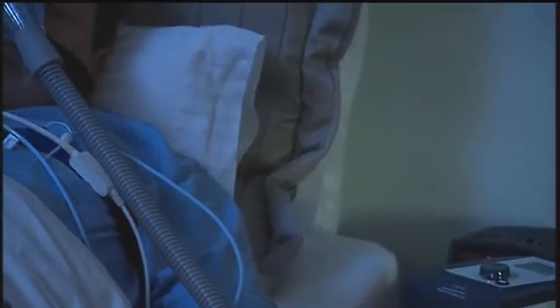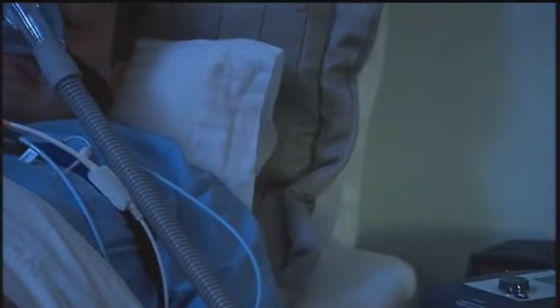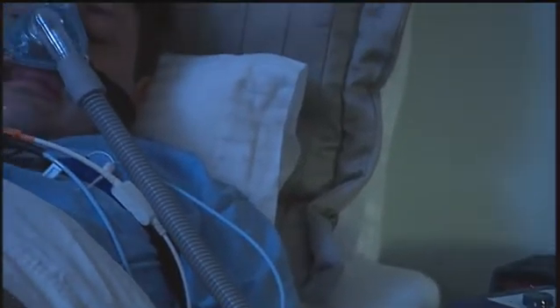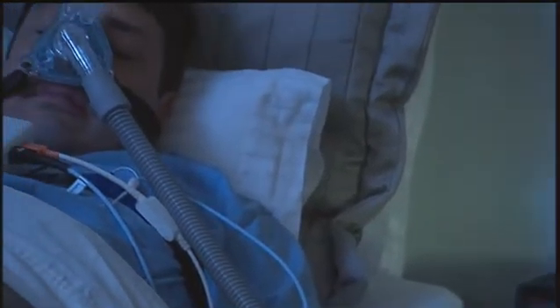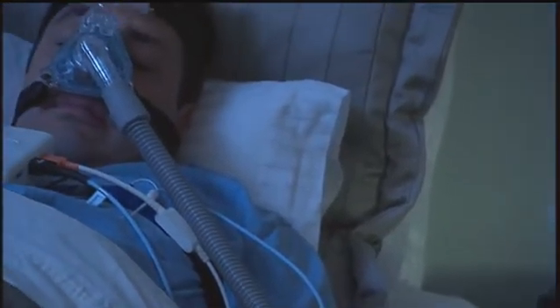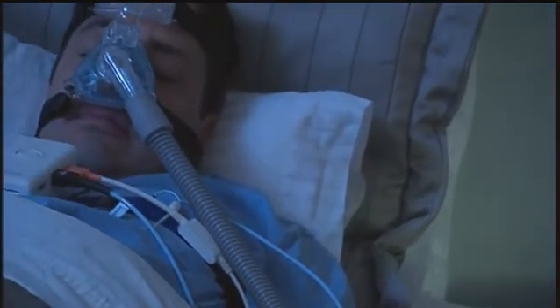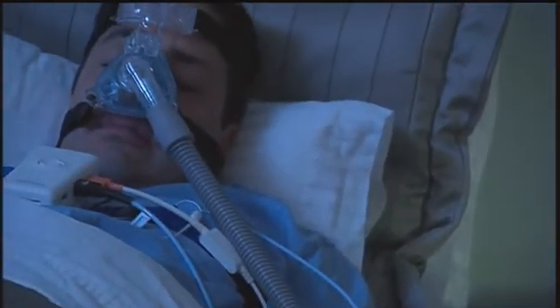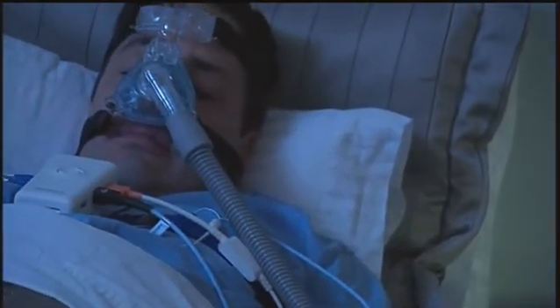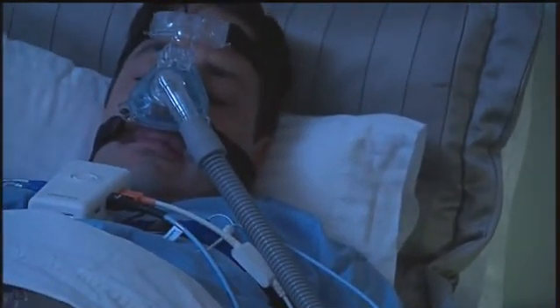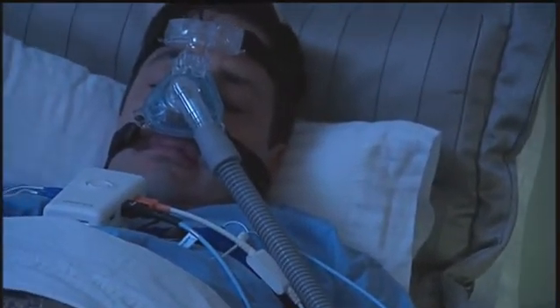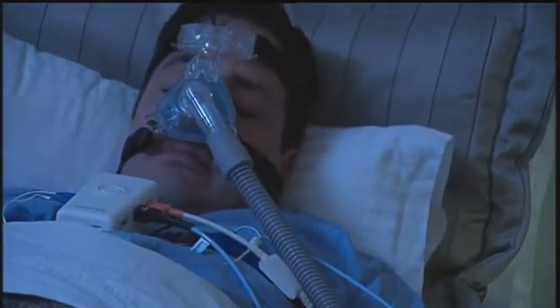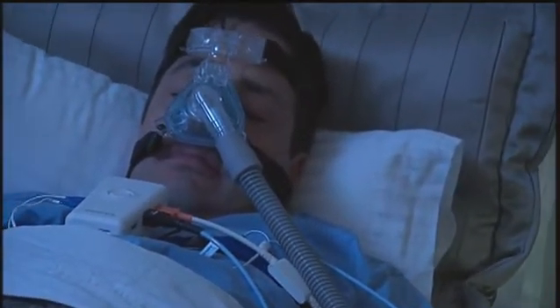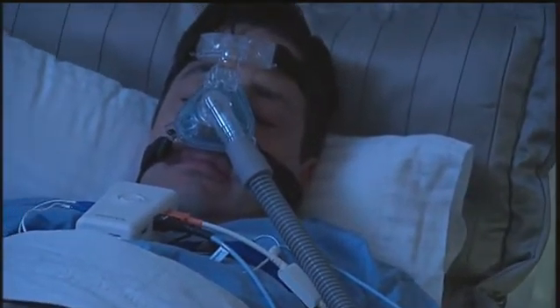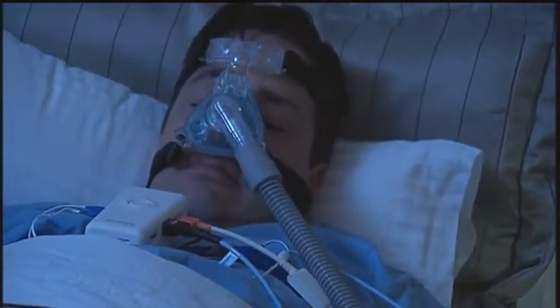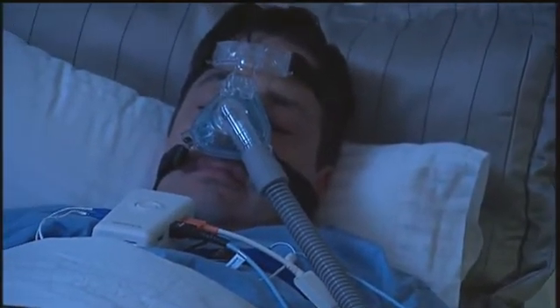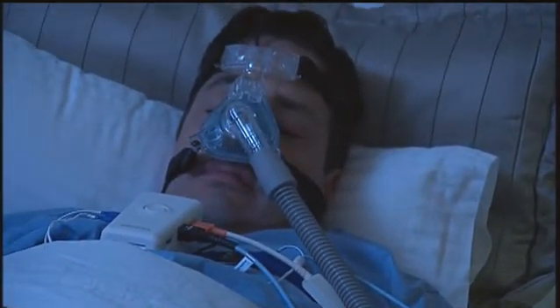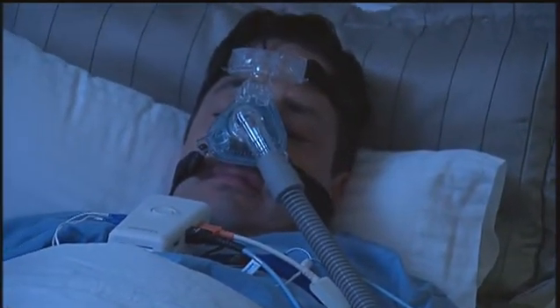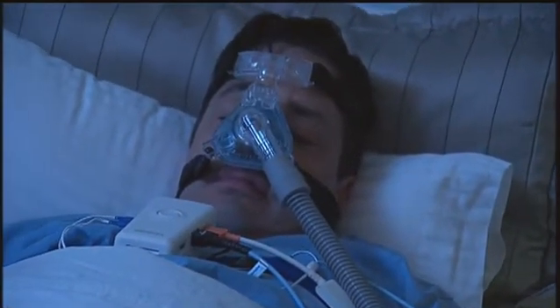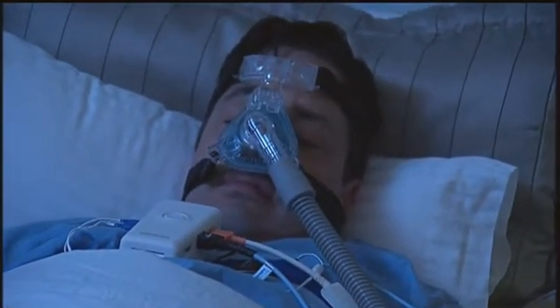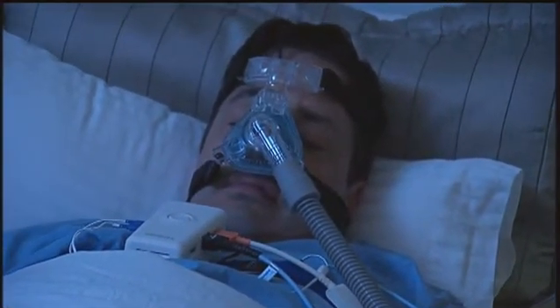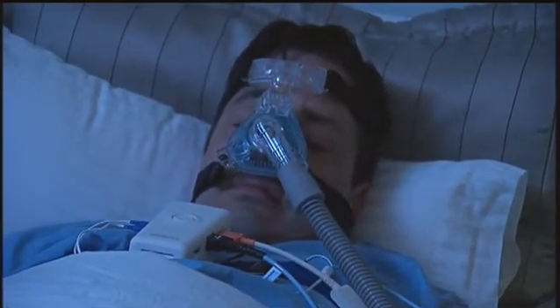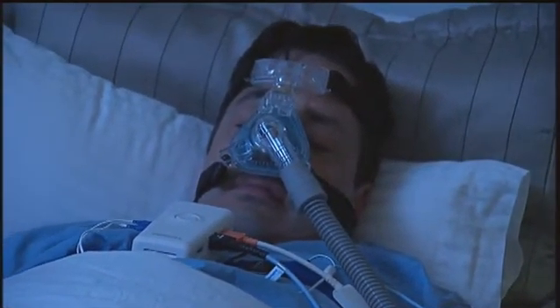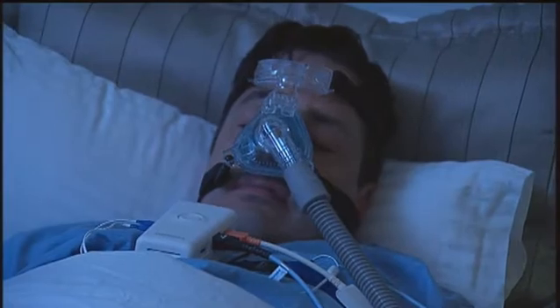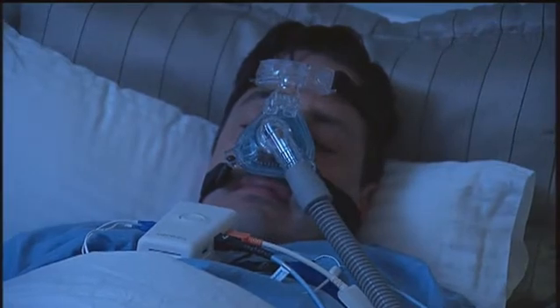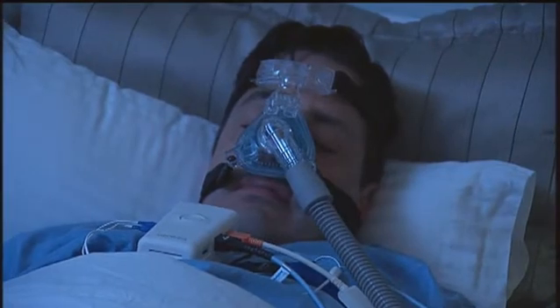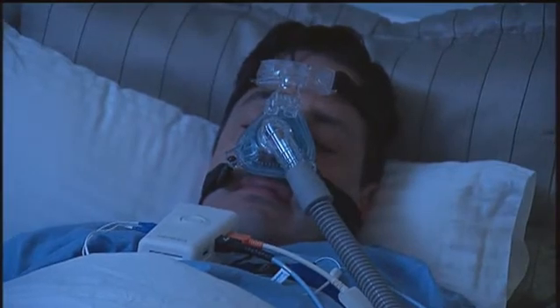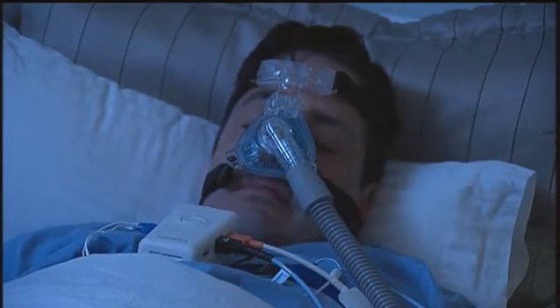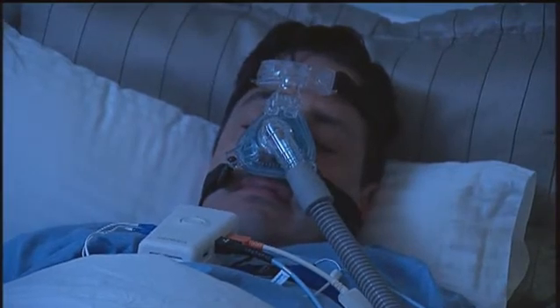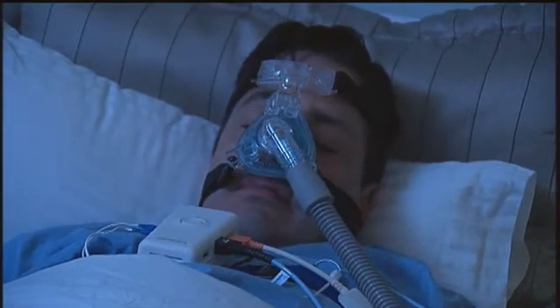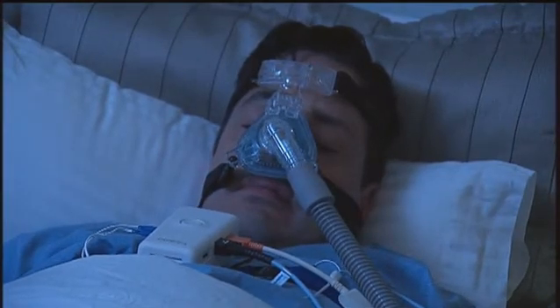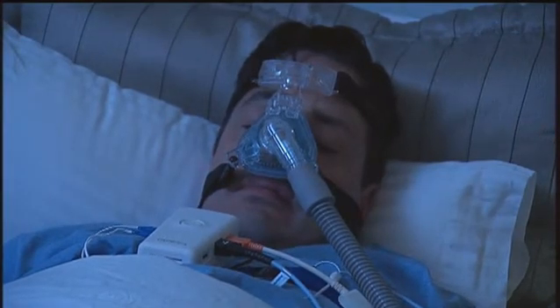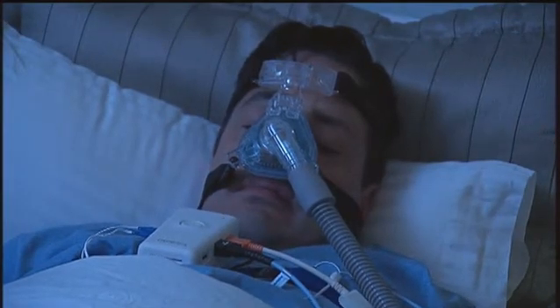You will not need to wear the nasal cannula or the thermal airflow sensor, as a mask is used instead.